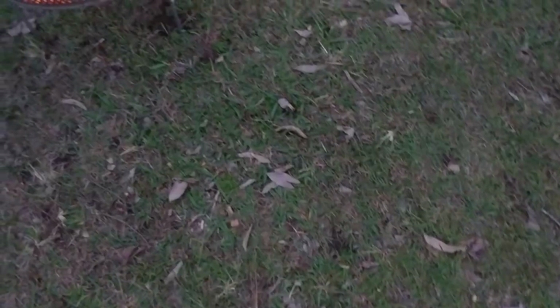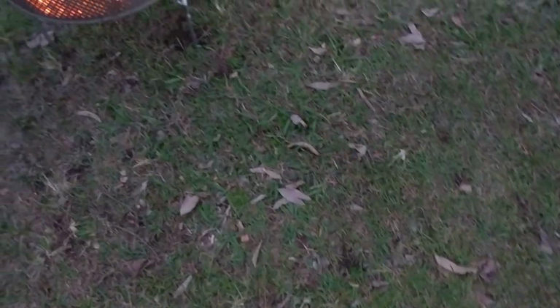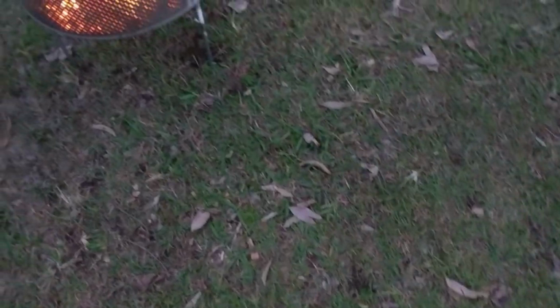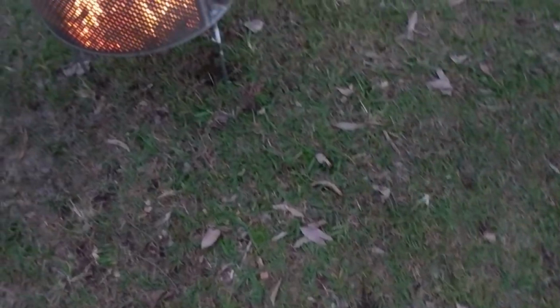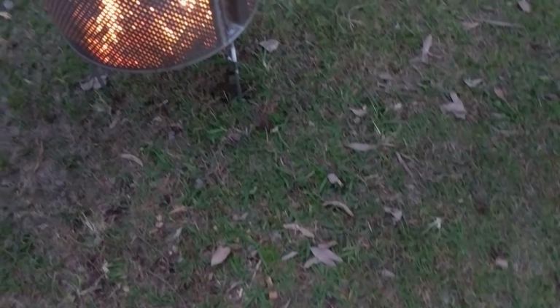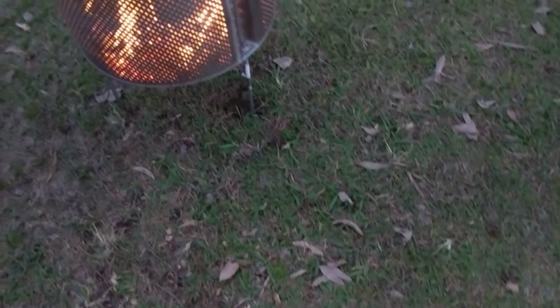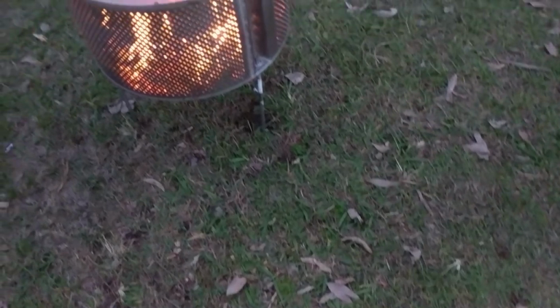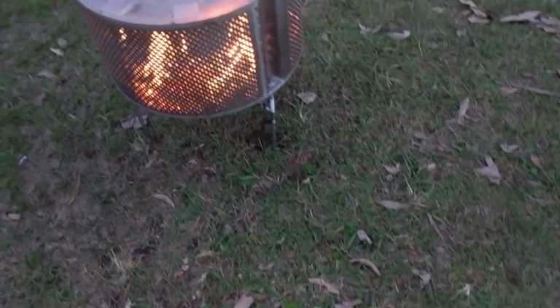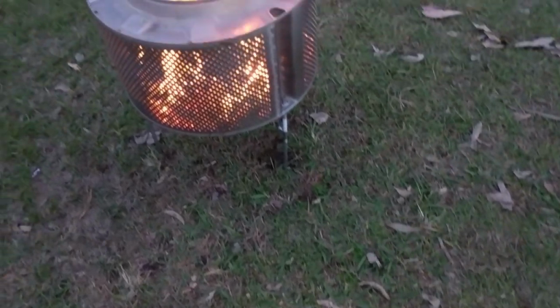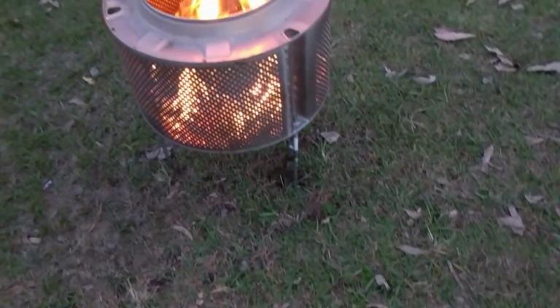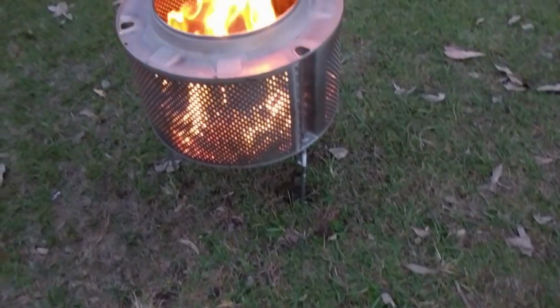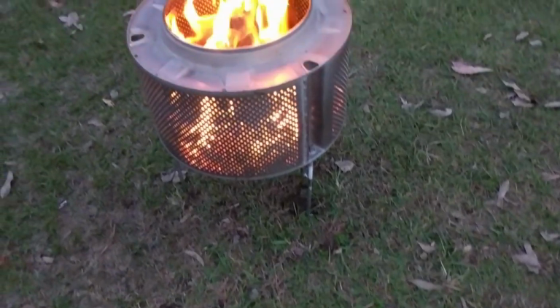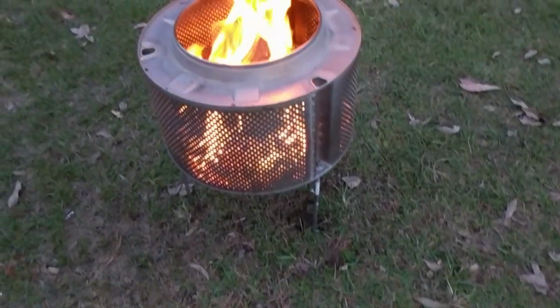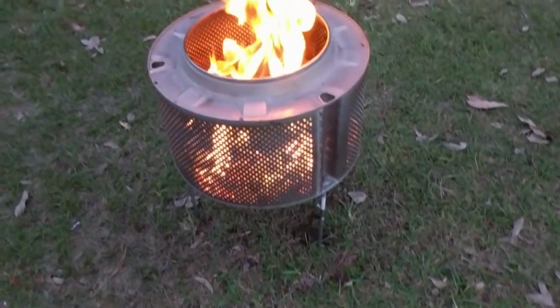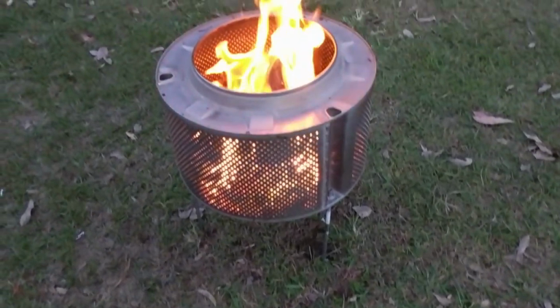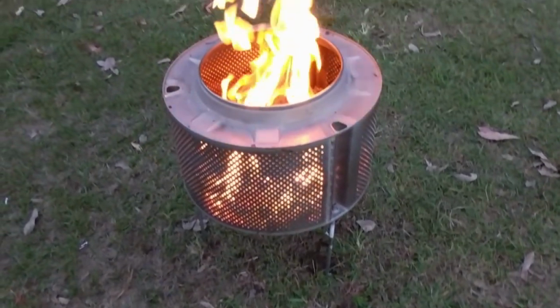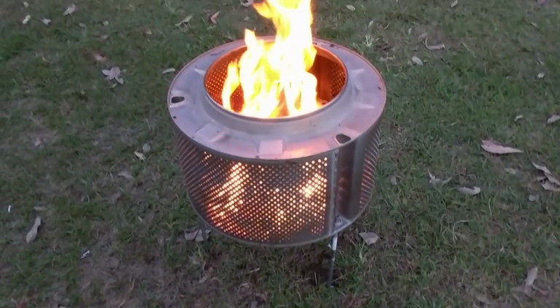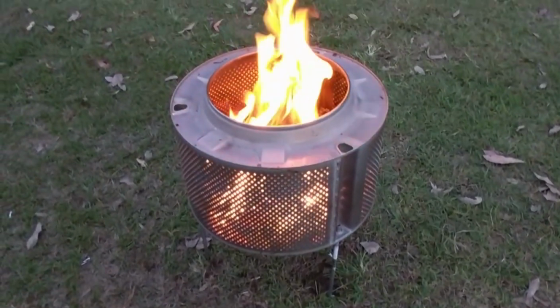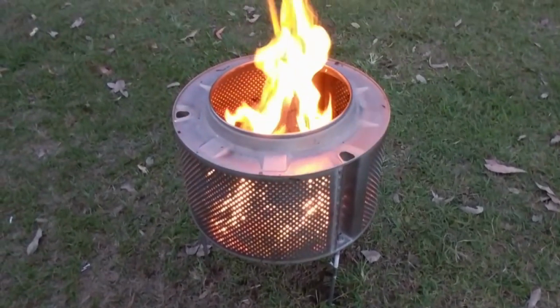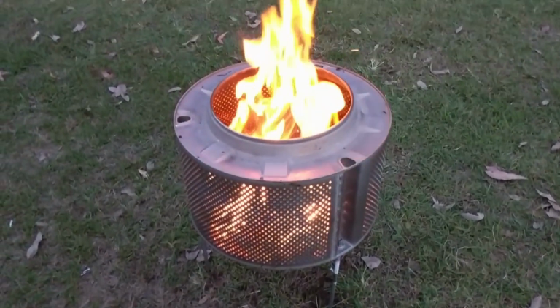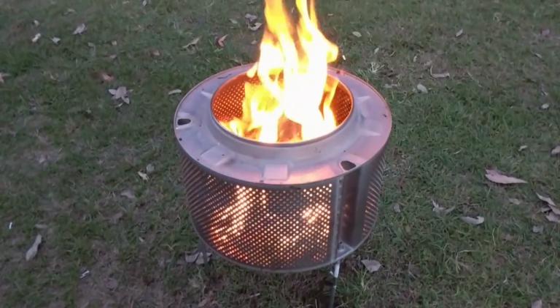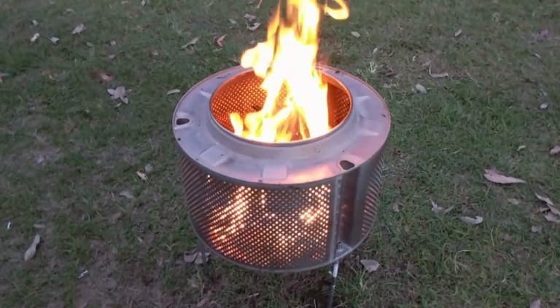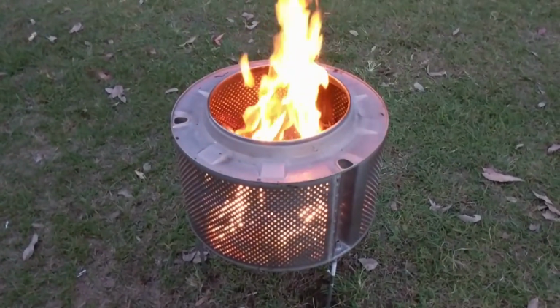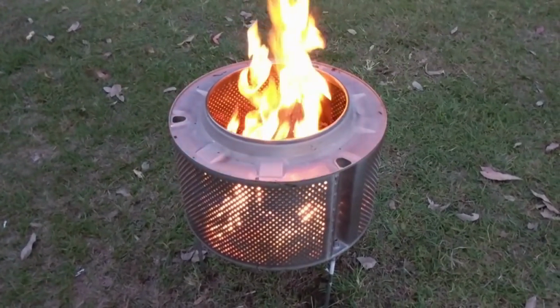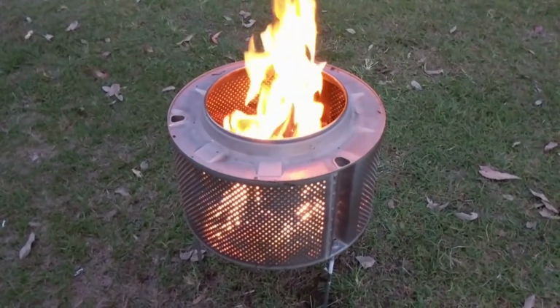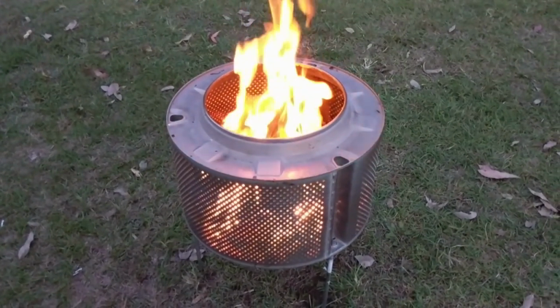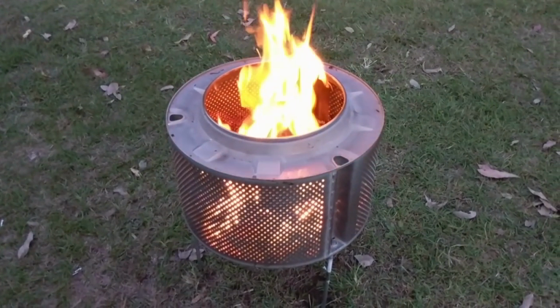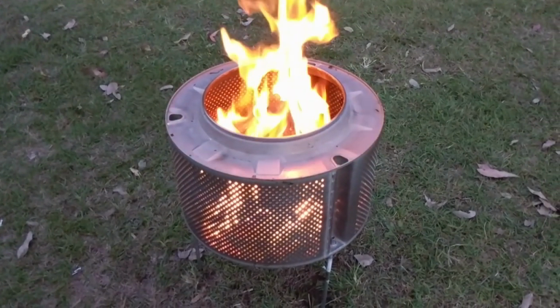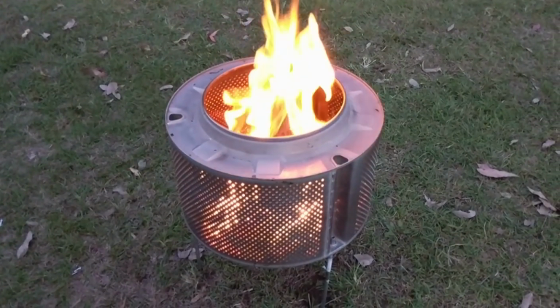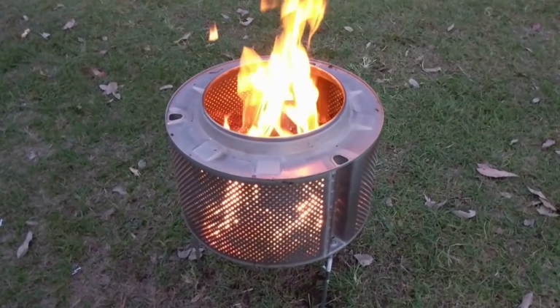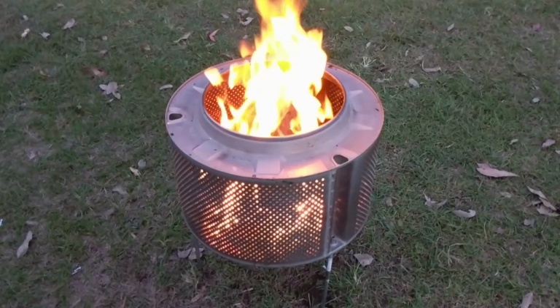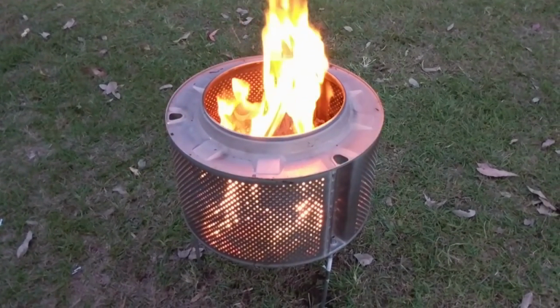G'day, I'm Jim and today I'm going to show you how to make this brazier or fire pit out of an old washing machine.